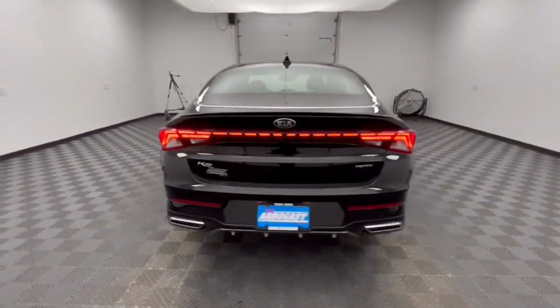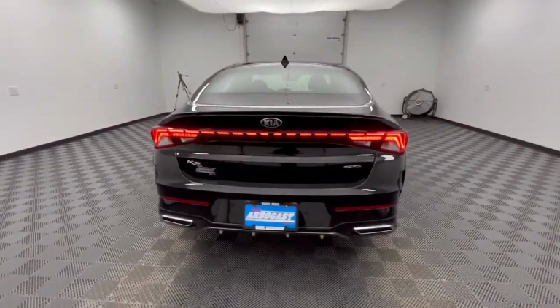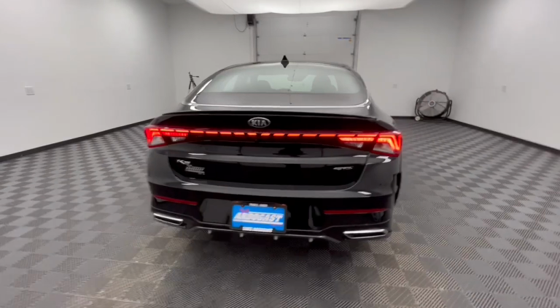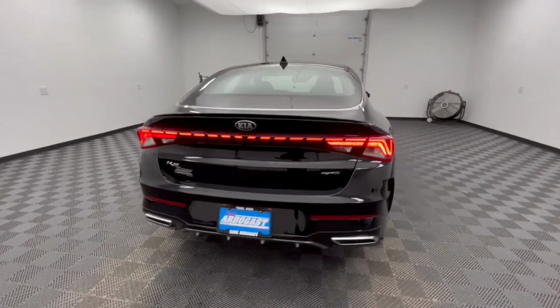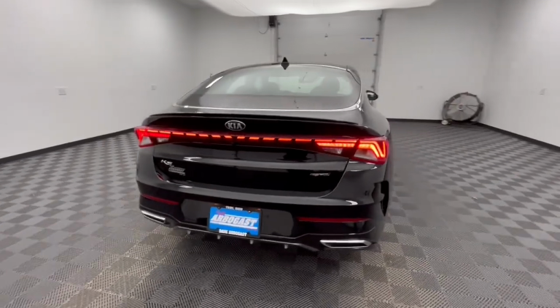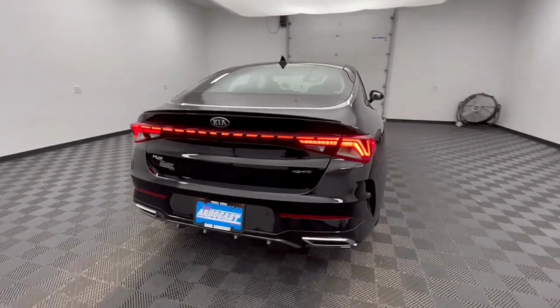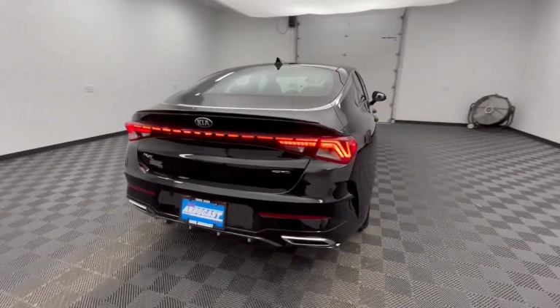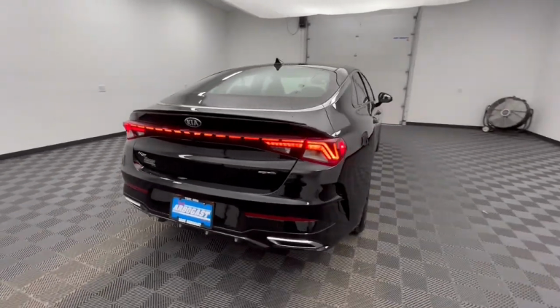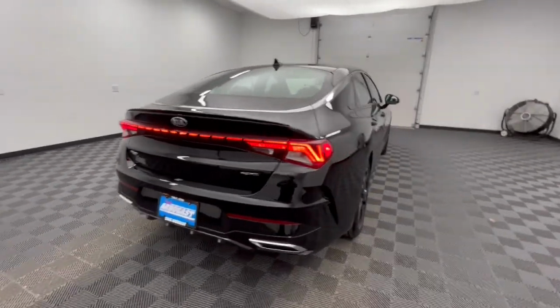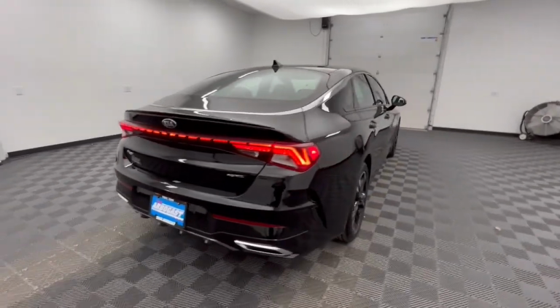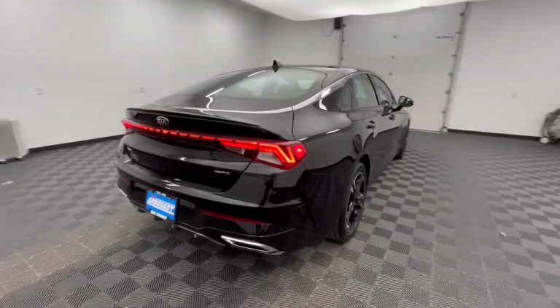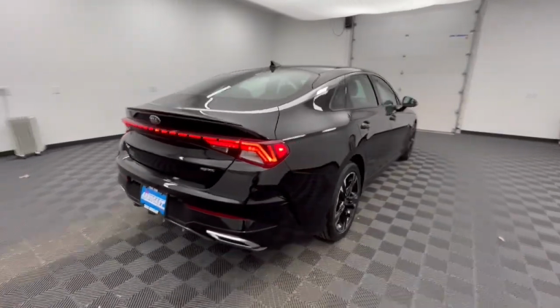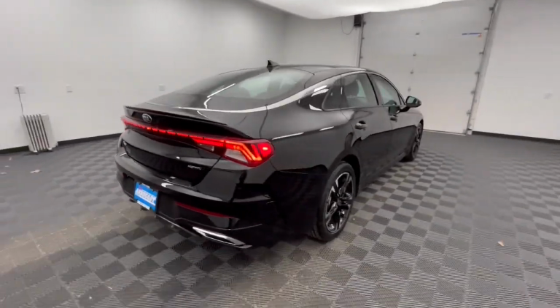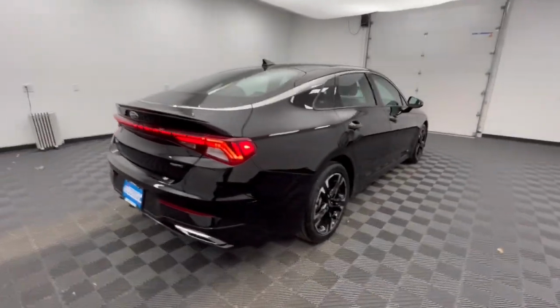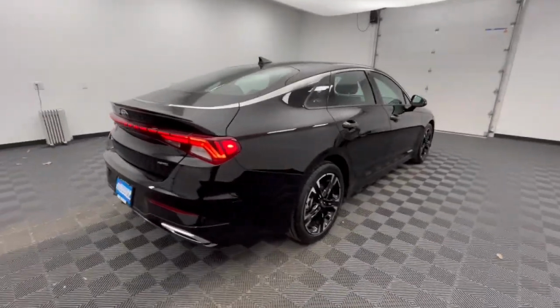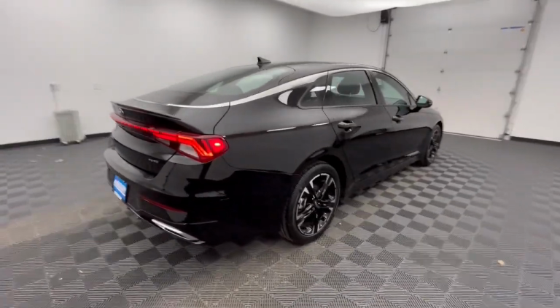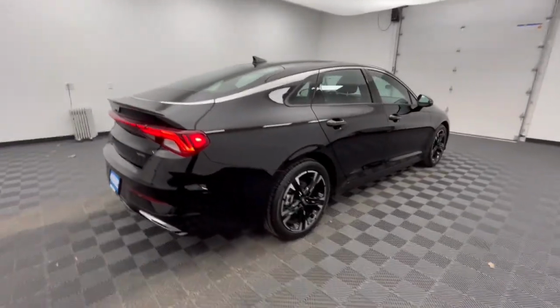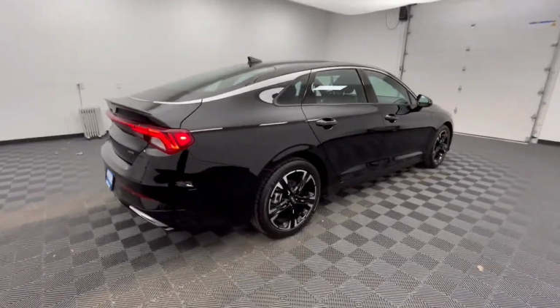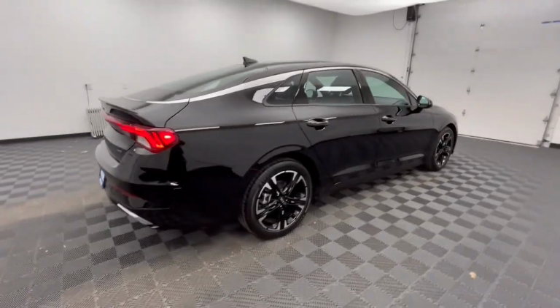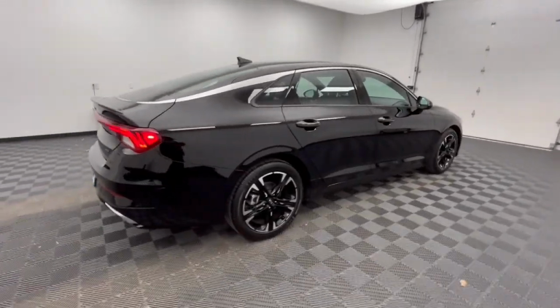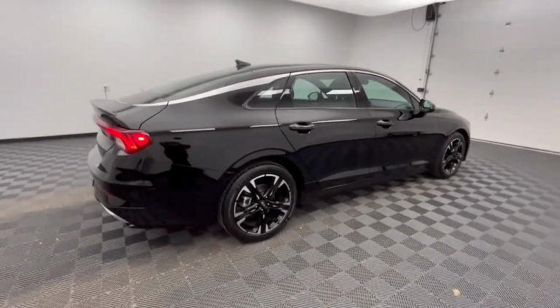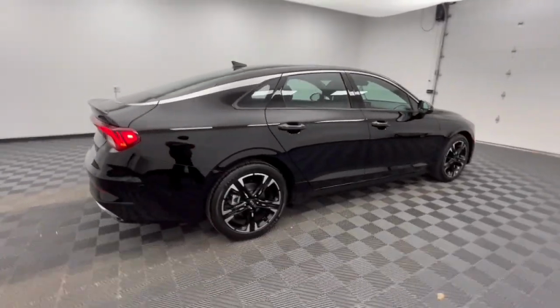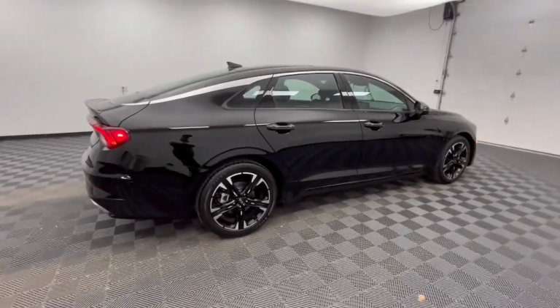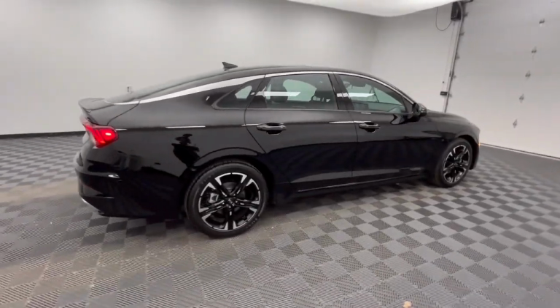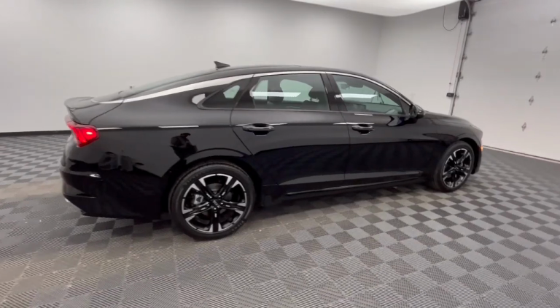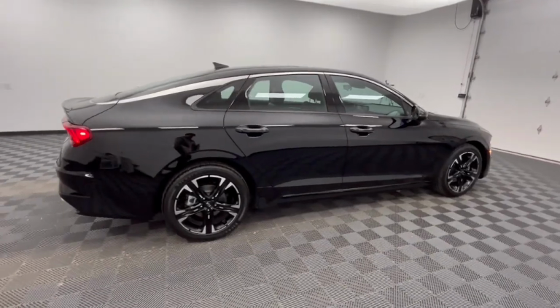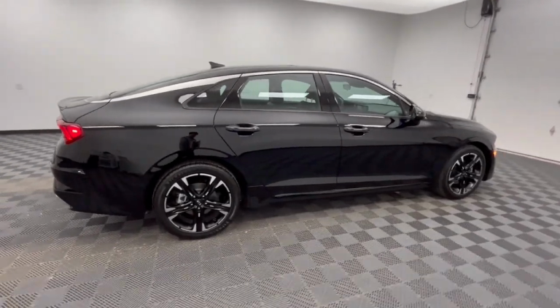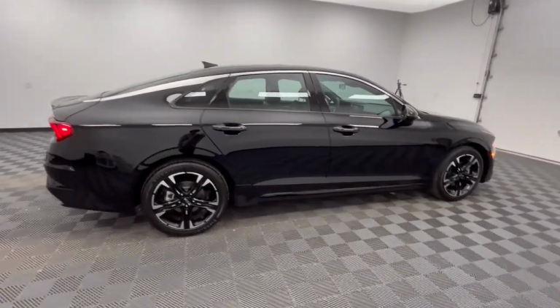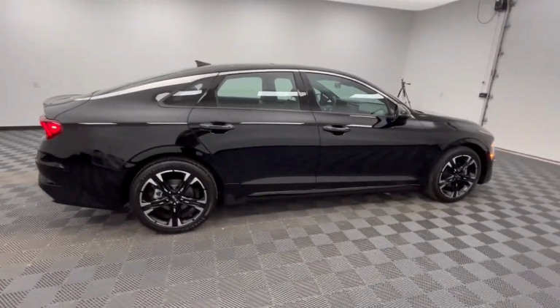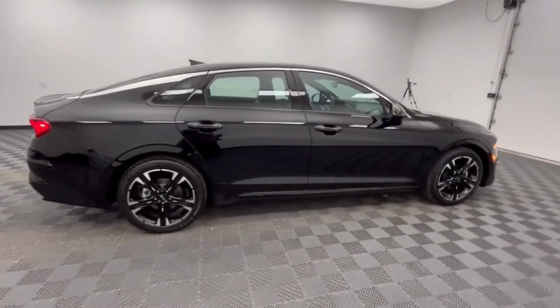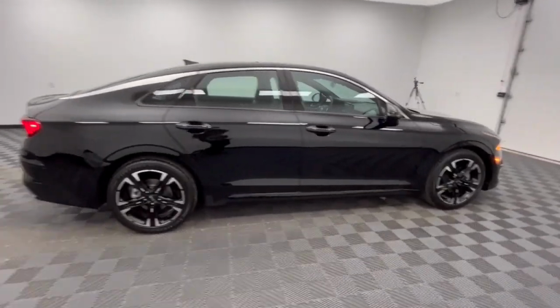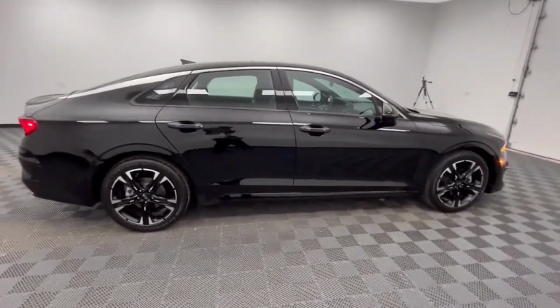Advanced safety features, a roomy luxurious cabin, and sleek athletic lines set this upscale sedan apart from the rest.